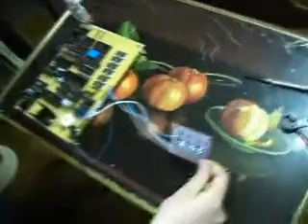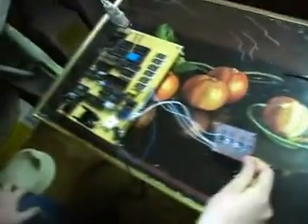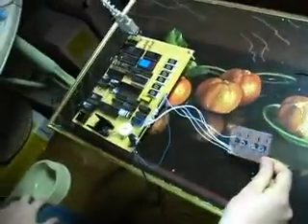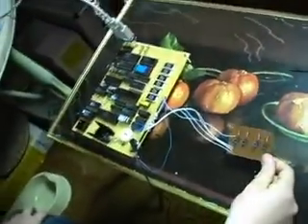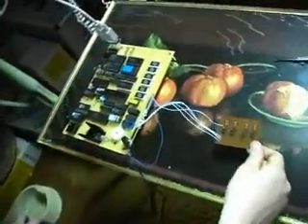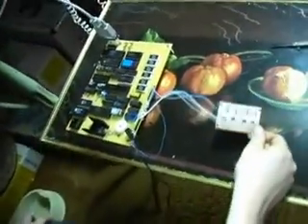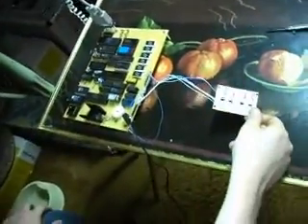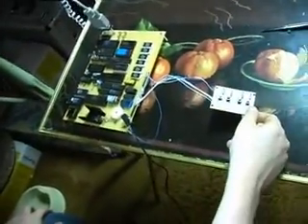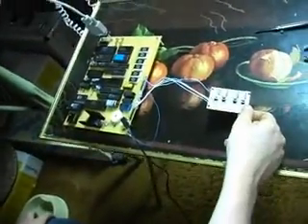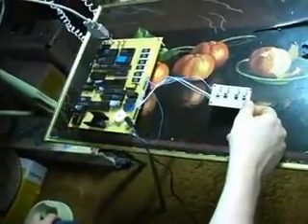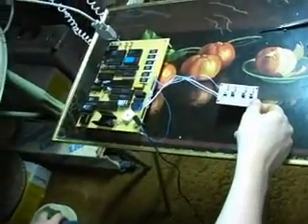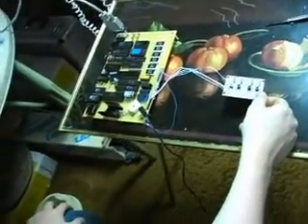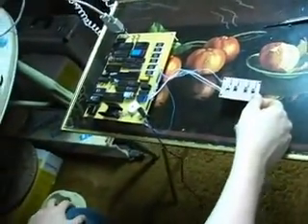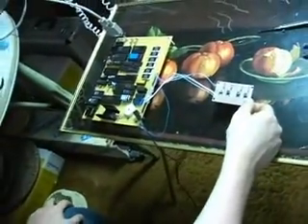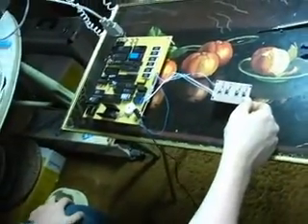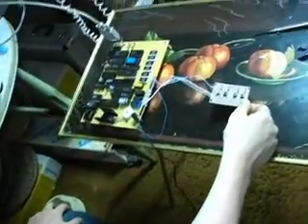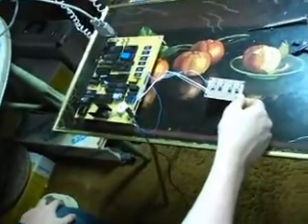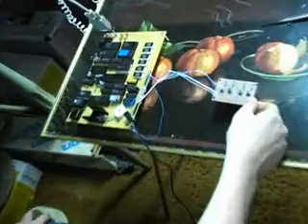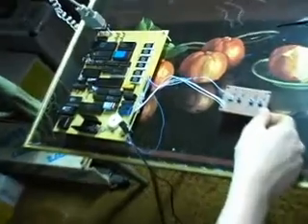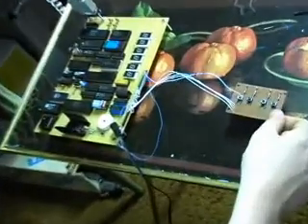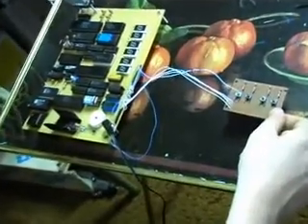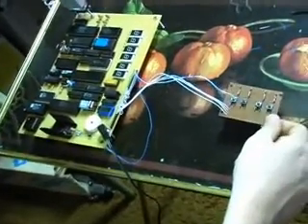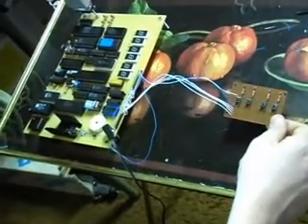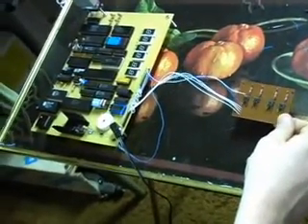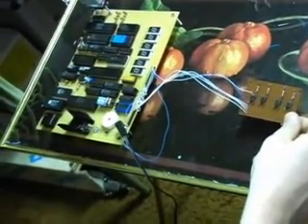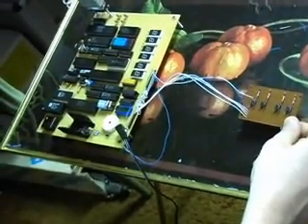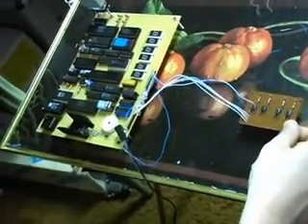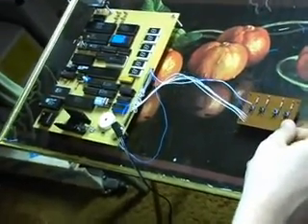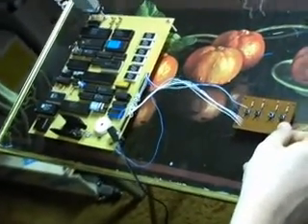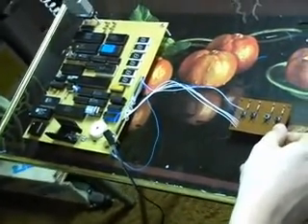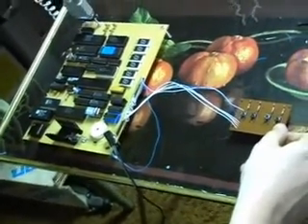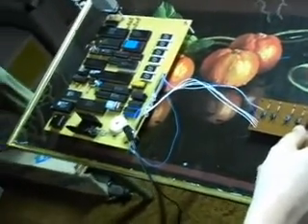Now since it's a binary piano, we're capable of offering 16 tones. Now I'm just doing an octave.